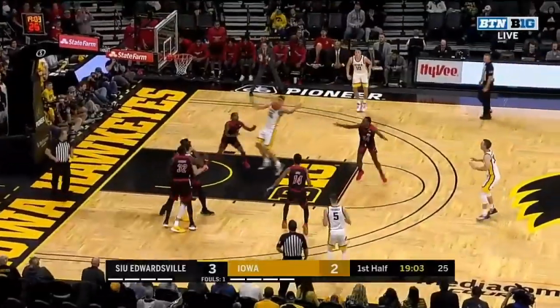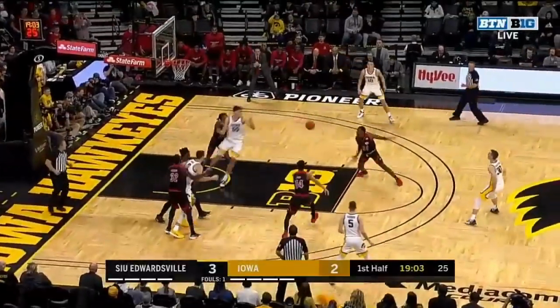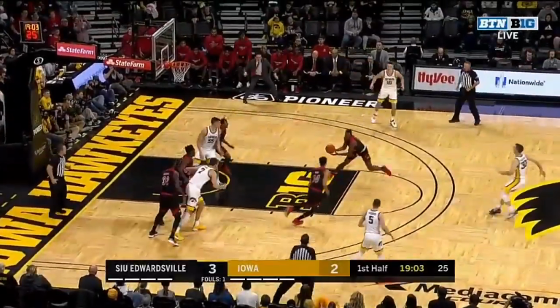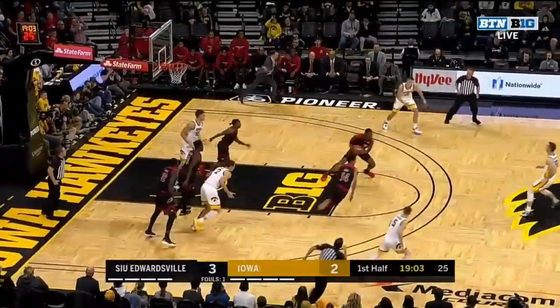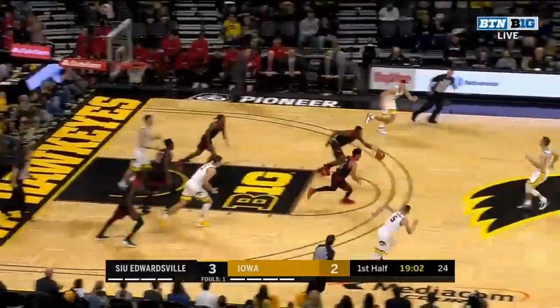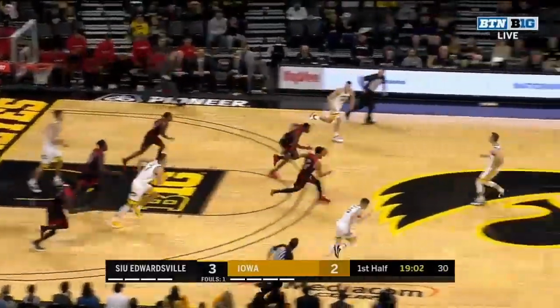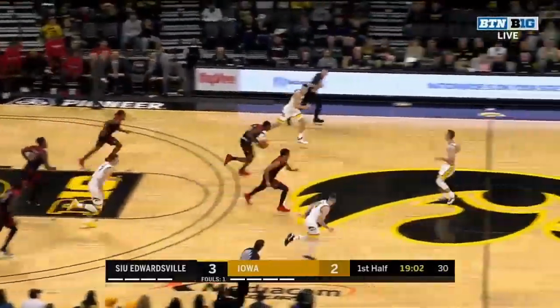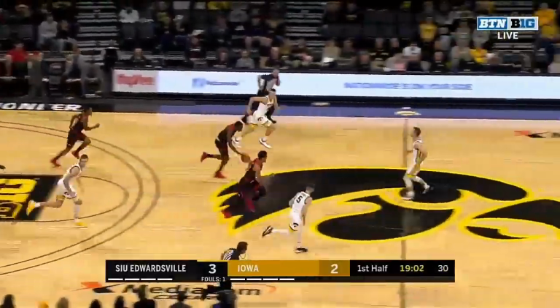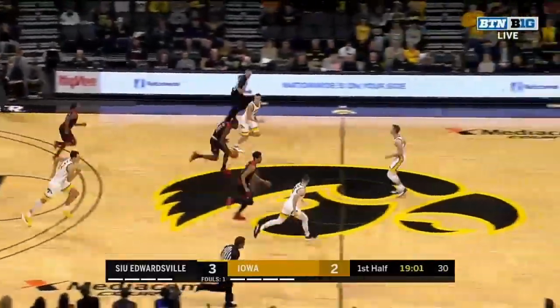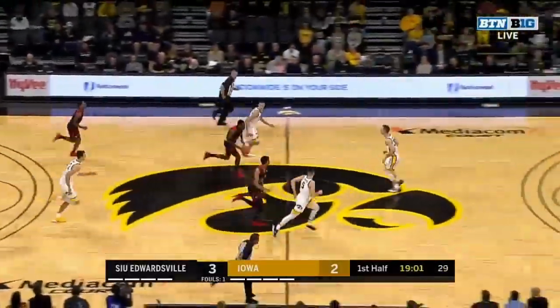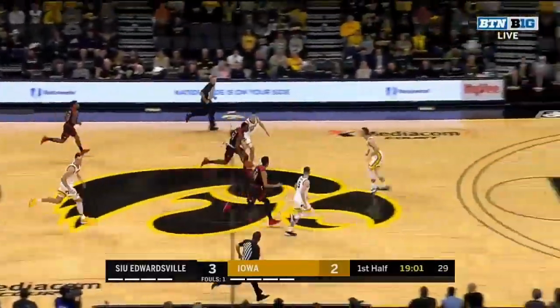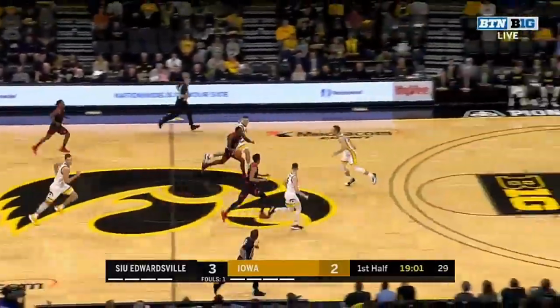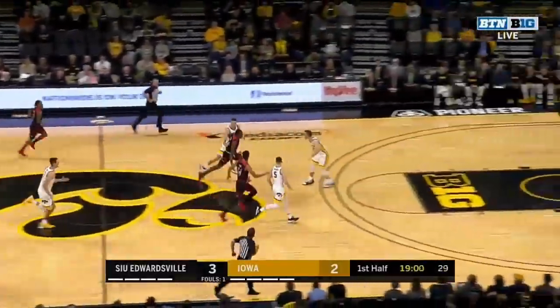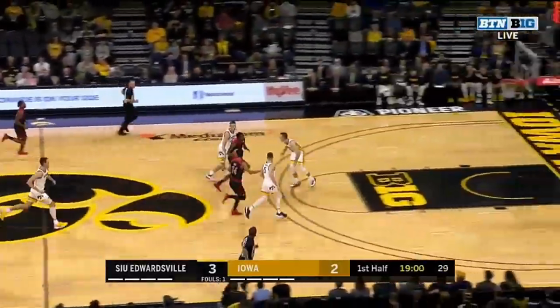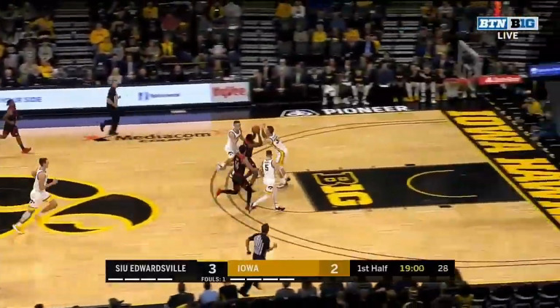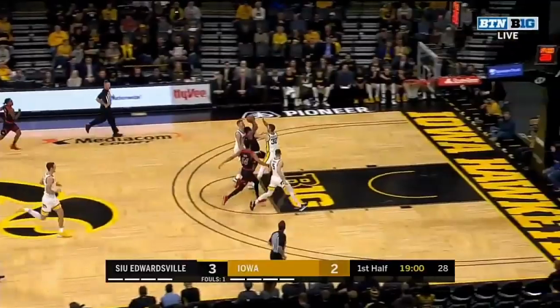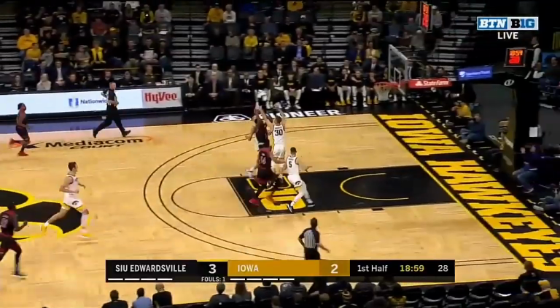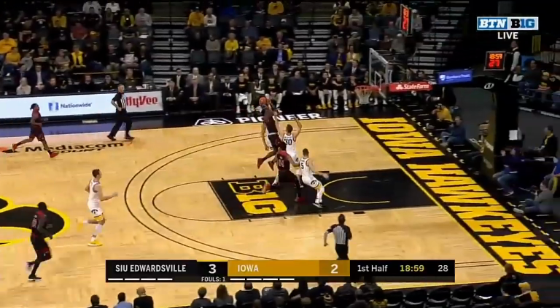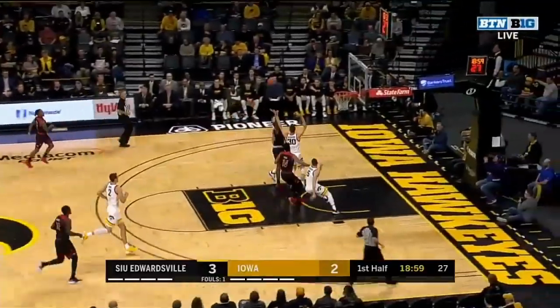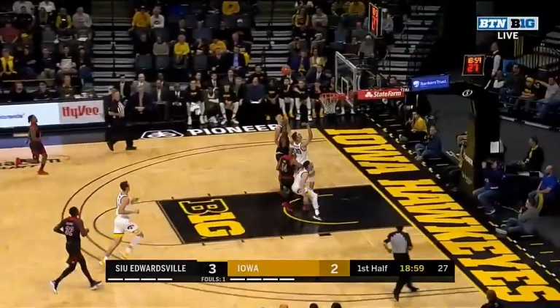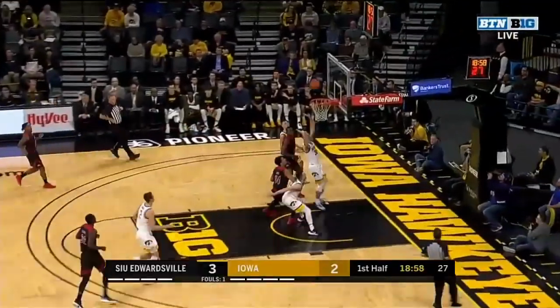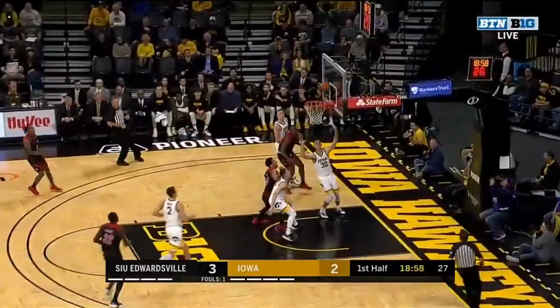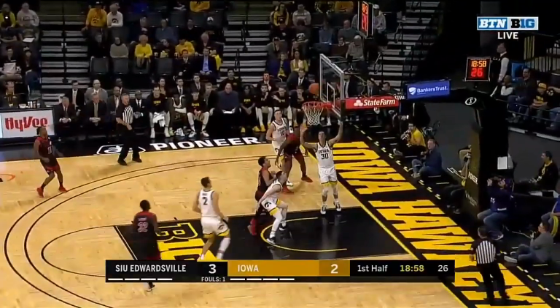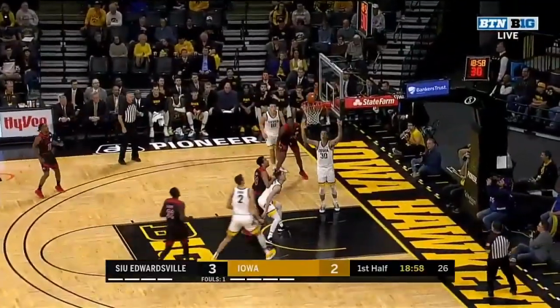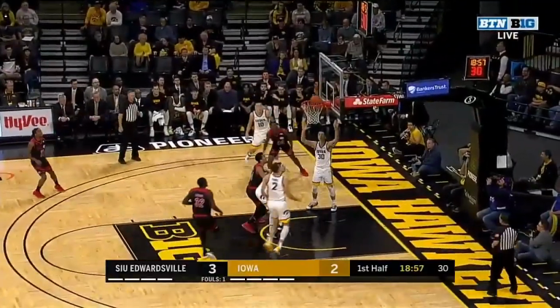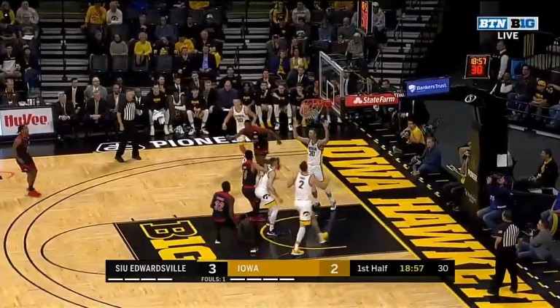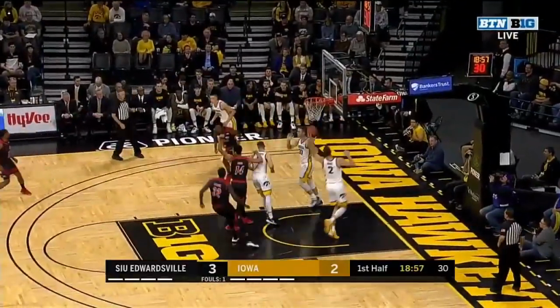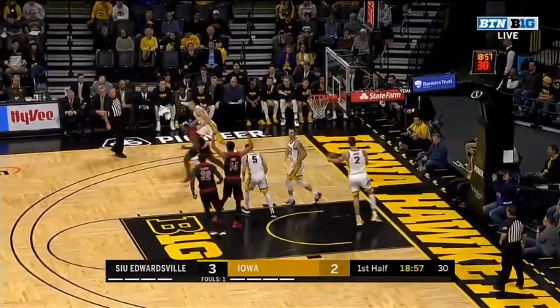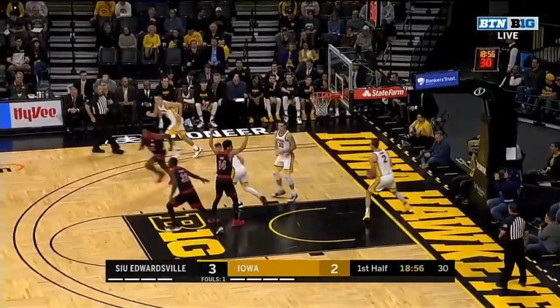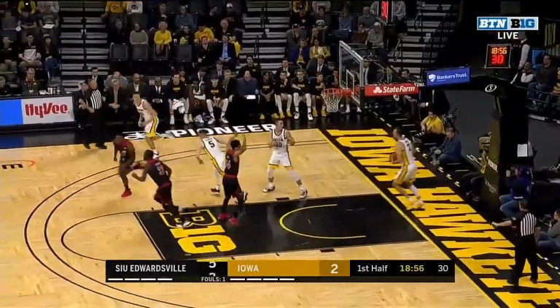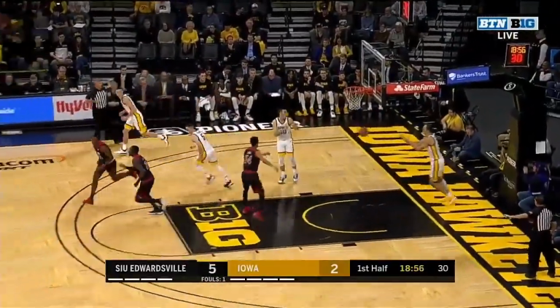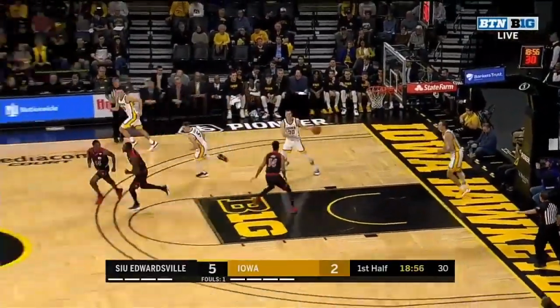Iowa right back to work. There's a tip pass and a turnover. SIUE runs up the floor, and Cam Jackson maintains control and gets it to go.